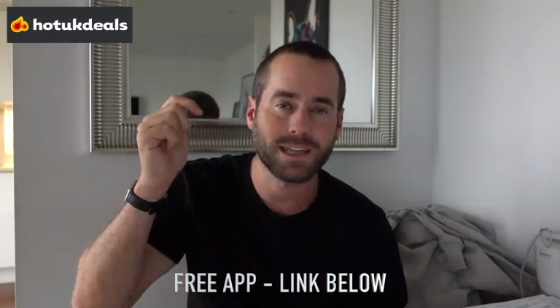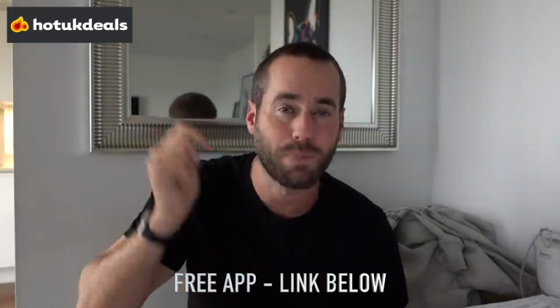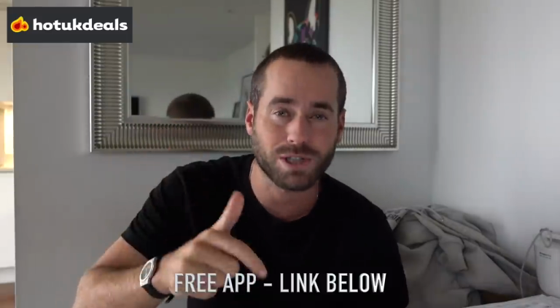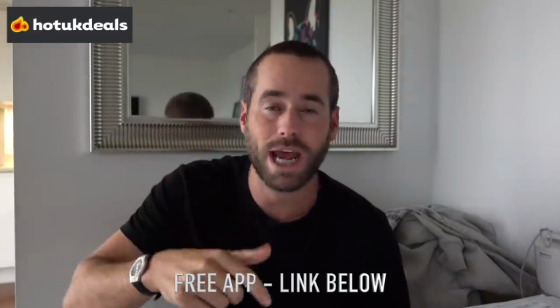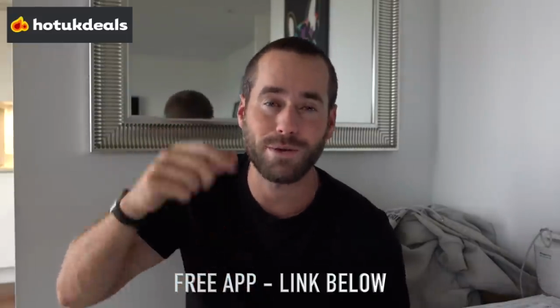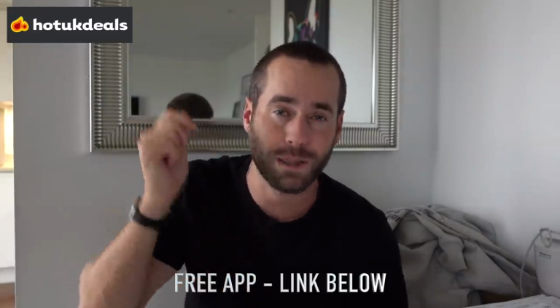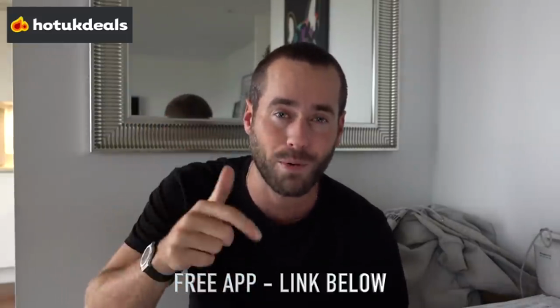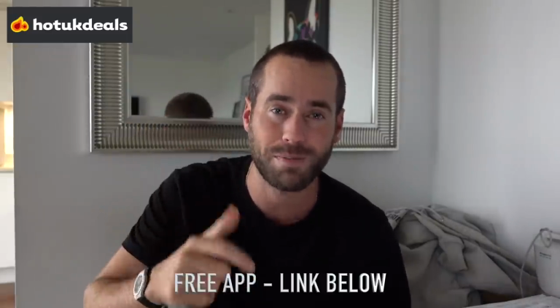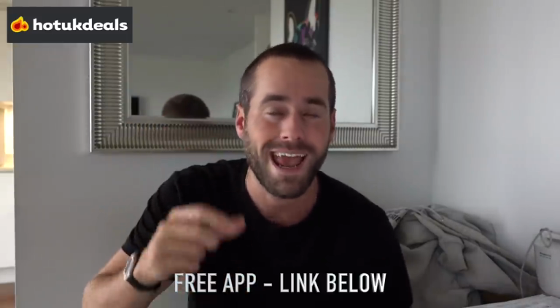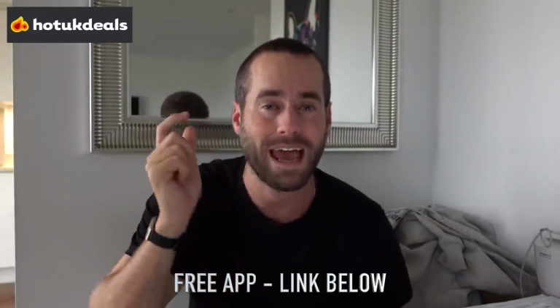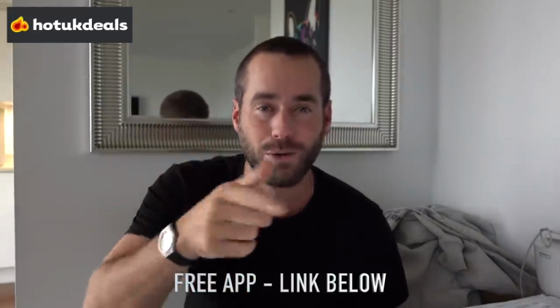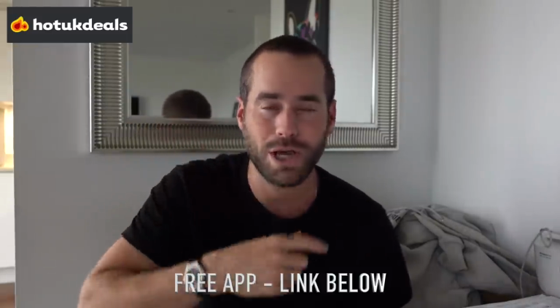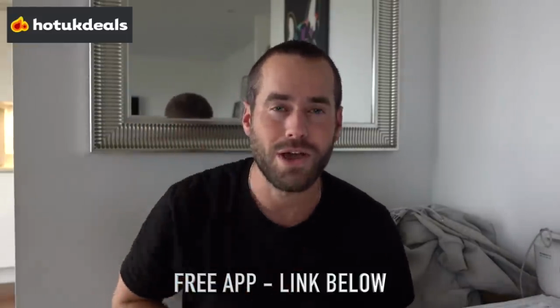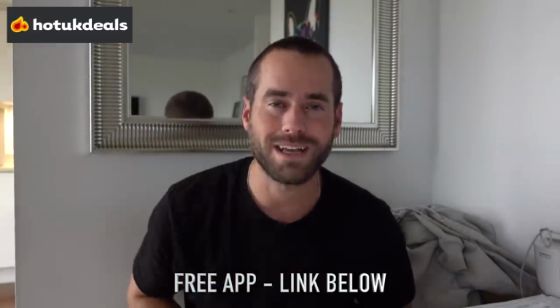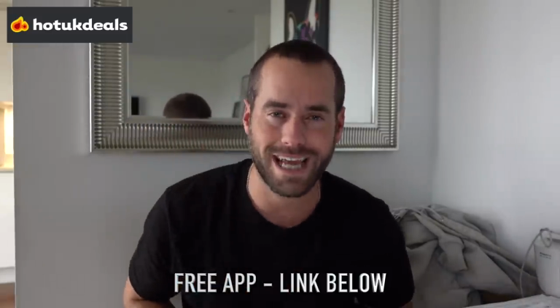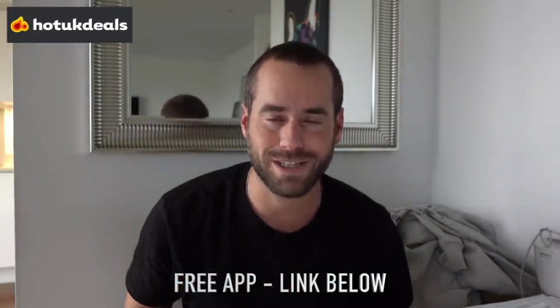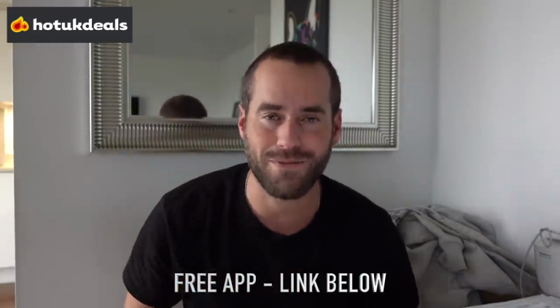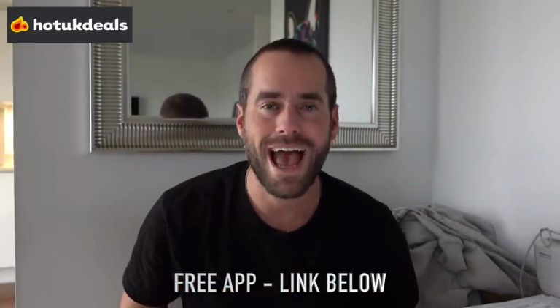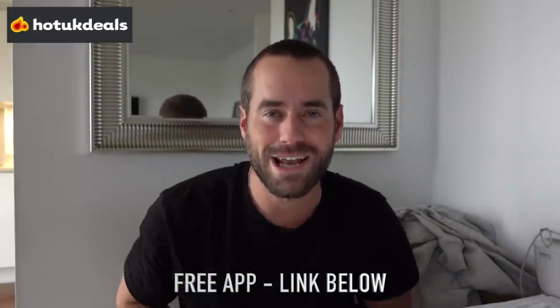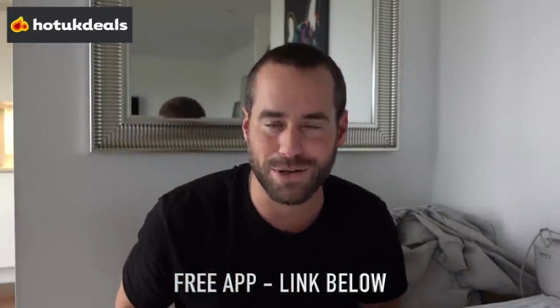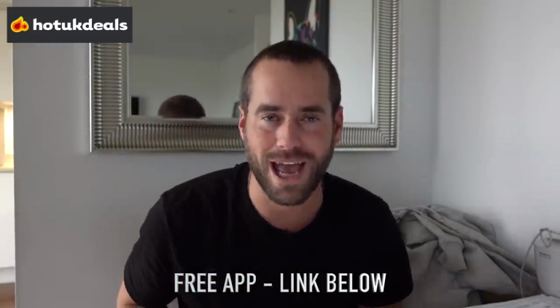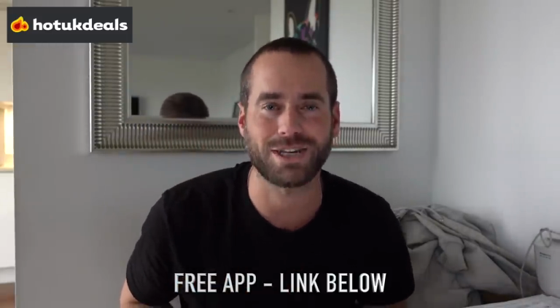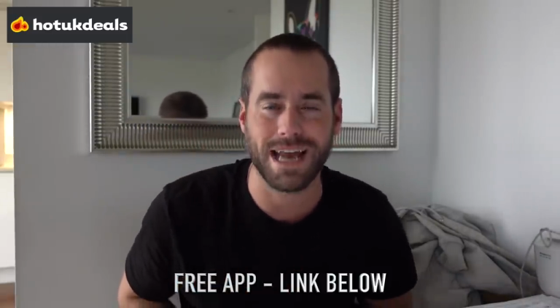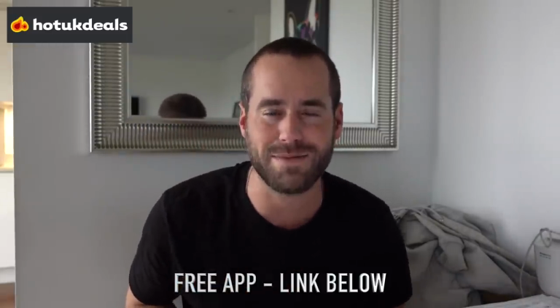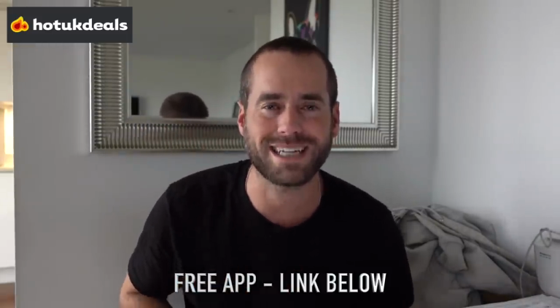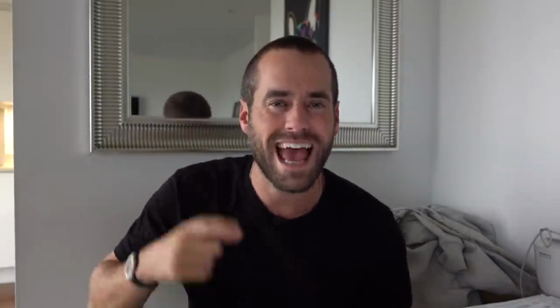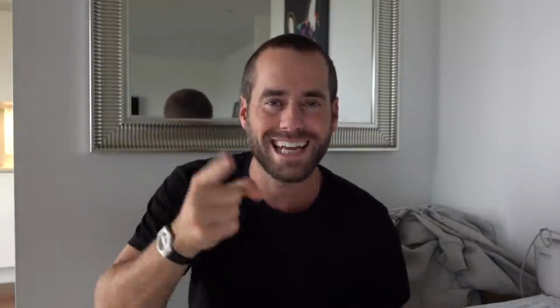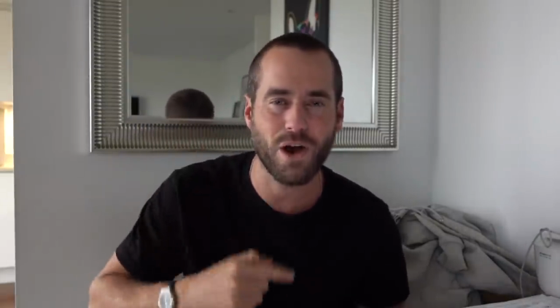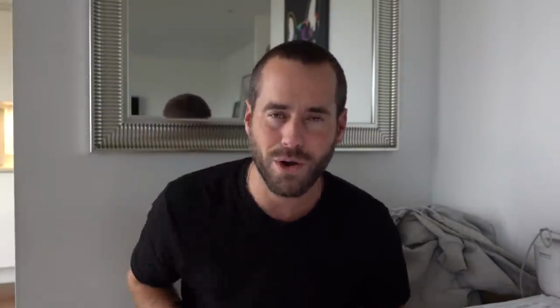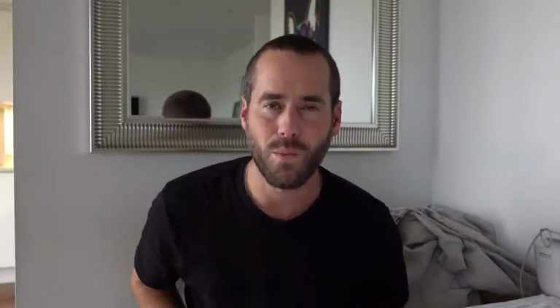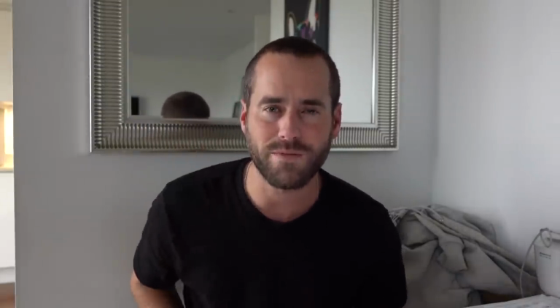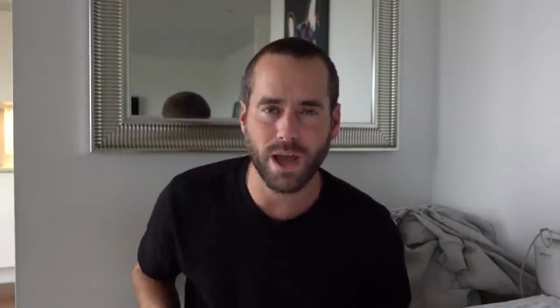It supports the channel, it supports me, and also you can save yourself a load of cash. So get in the mix and let's get on with the video.